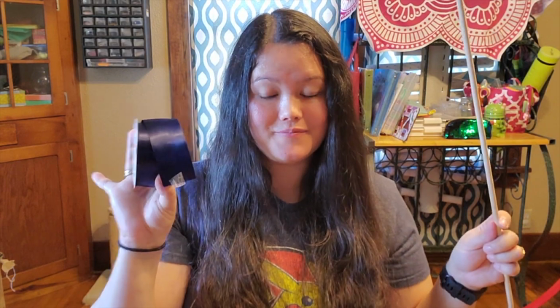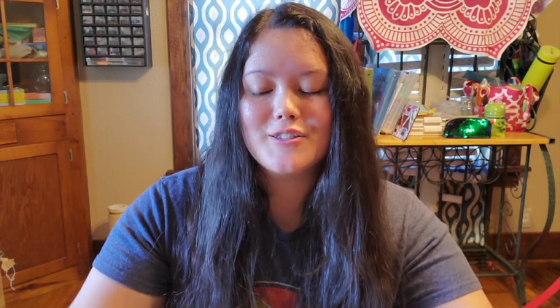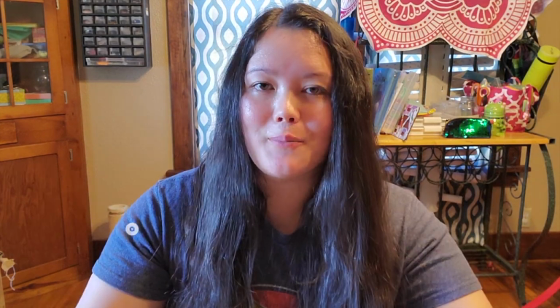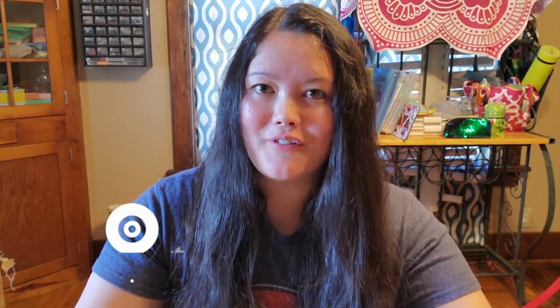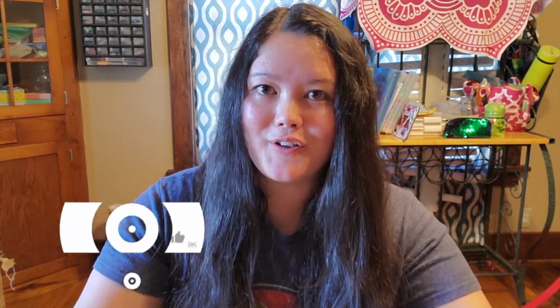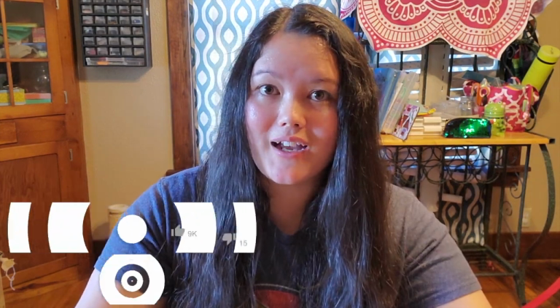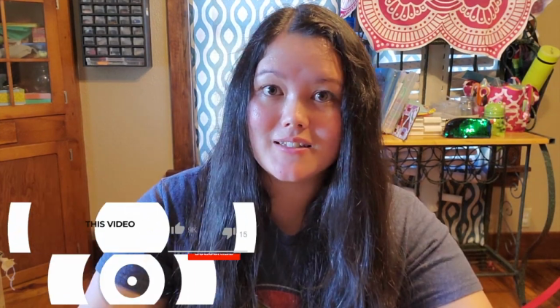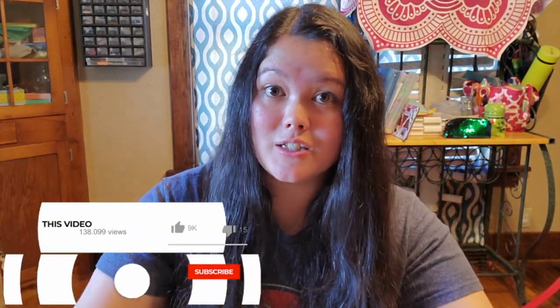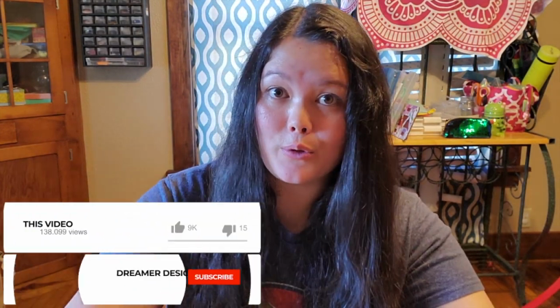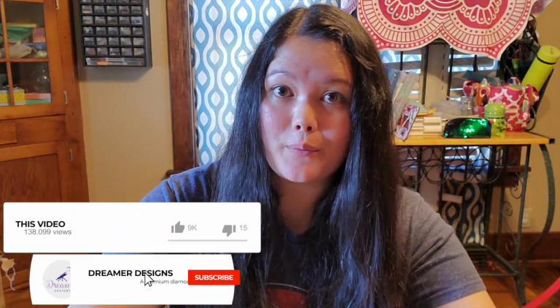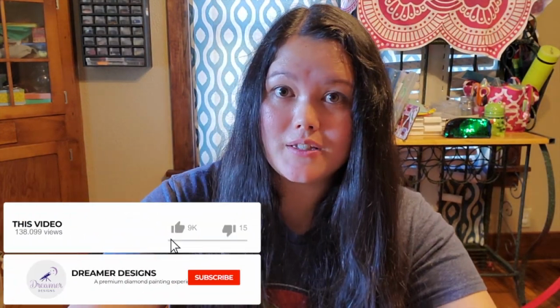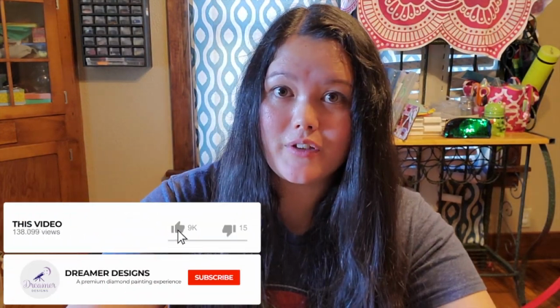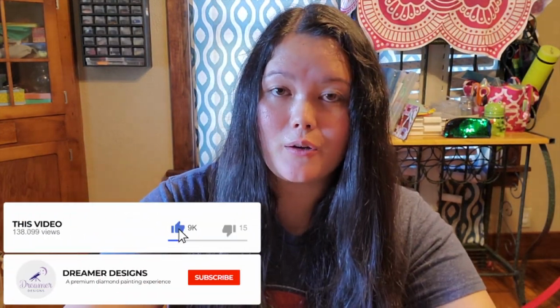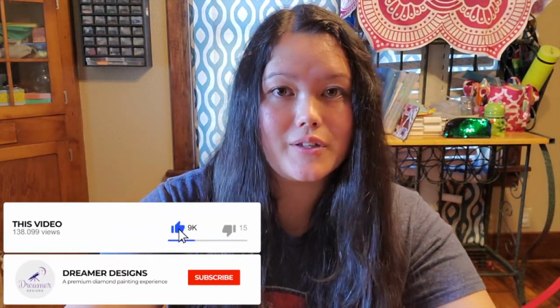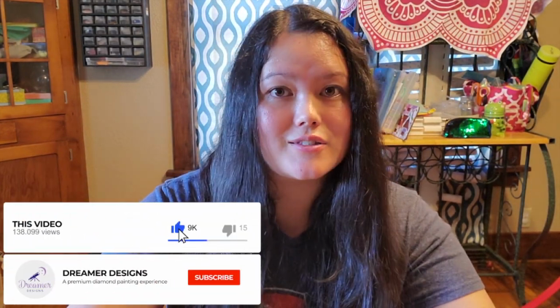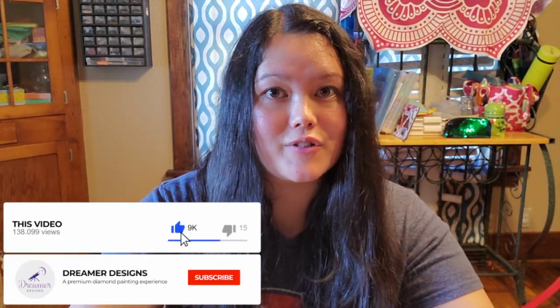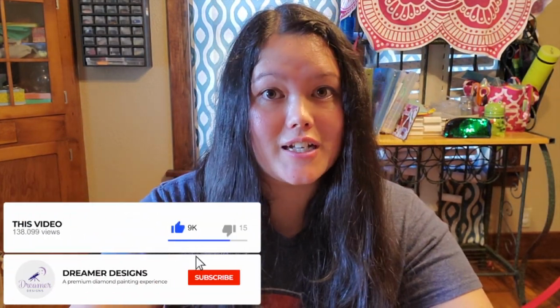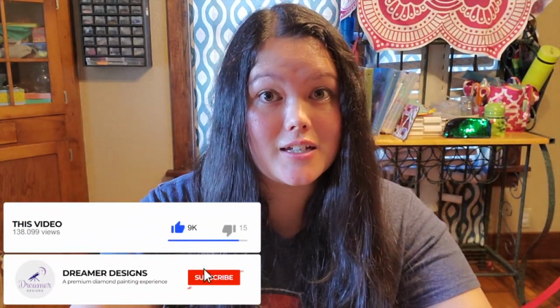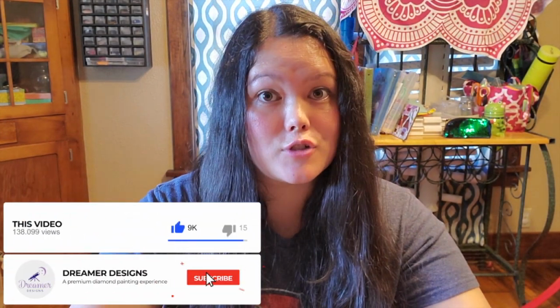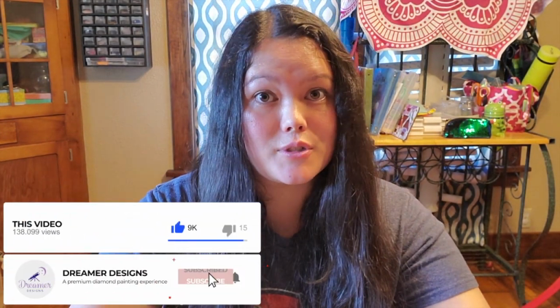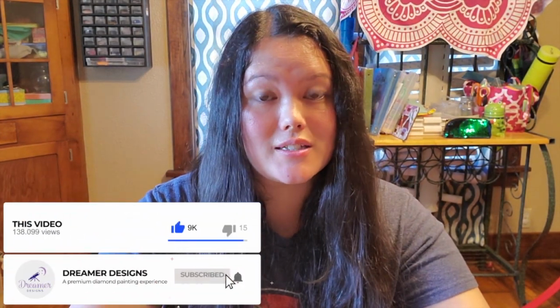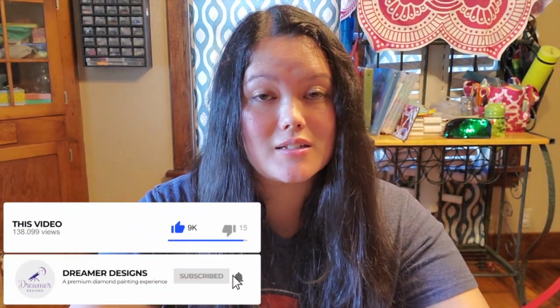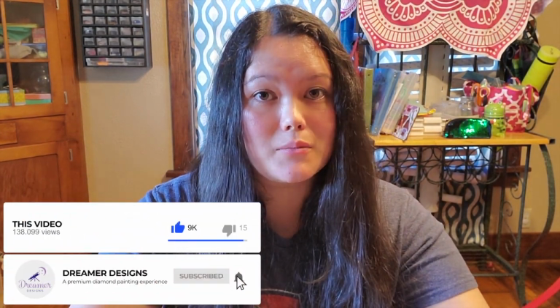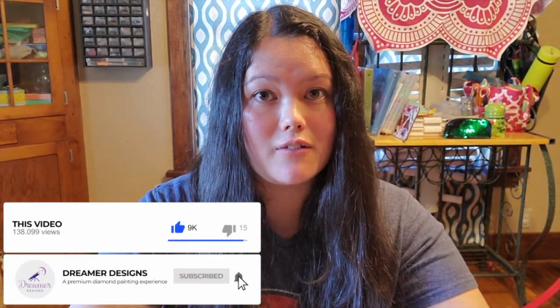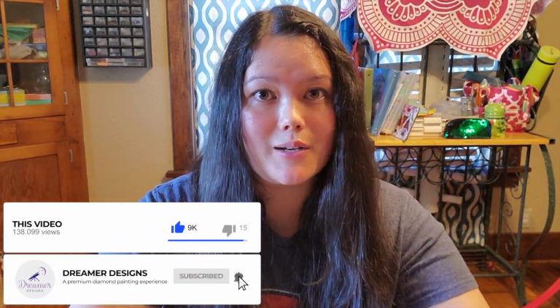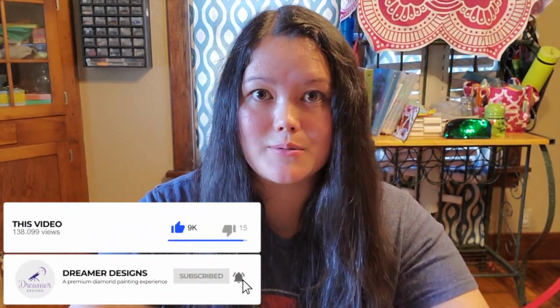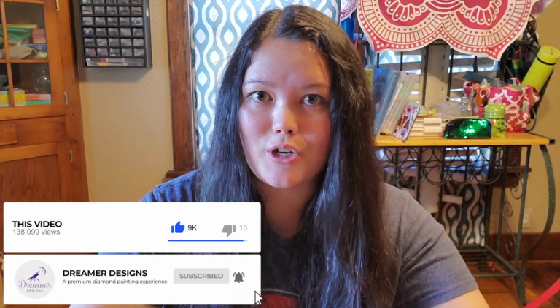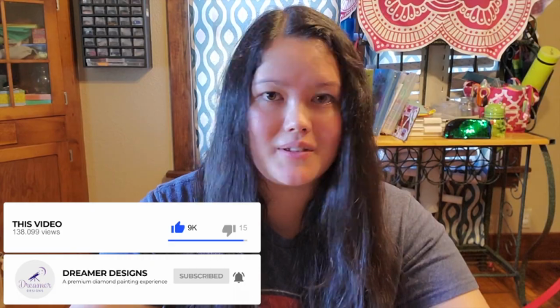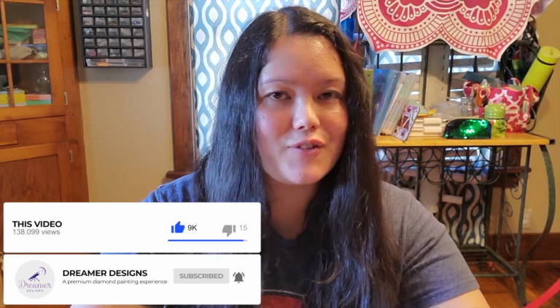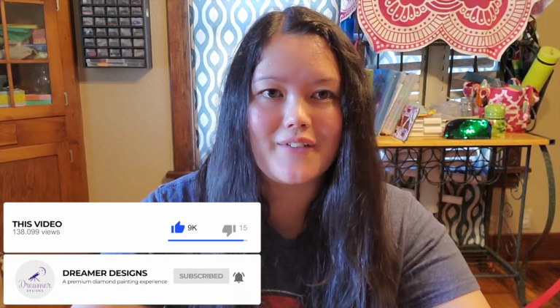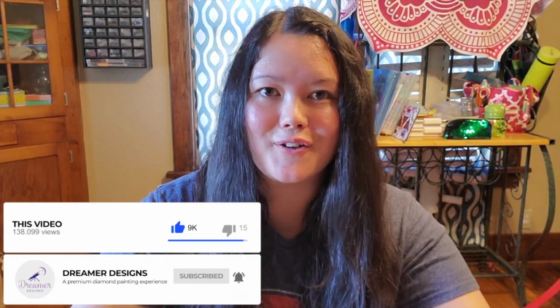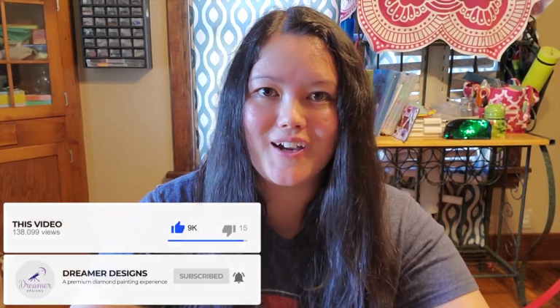Before you guys continue on with this video, please don't forget to give Dreamer to Design some love by subscribing if you haven't already.